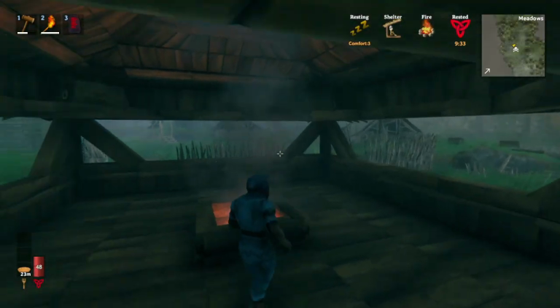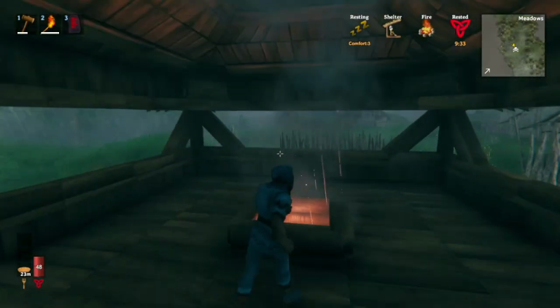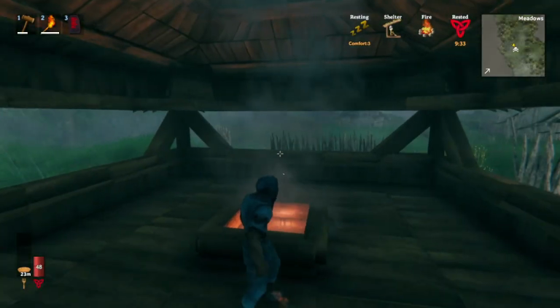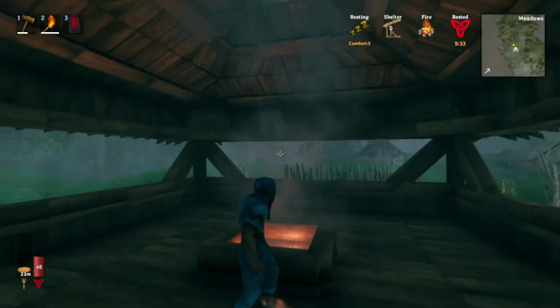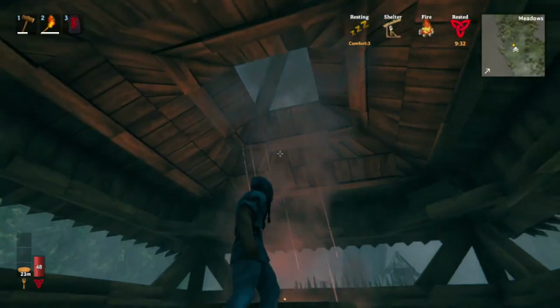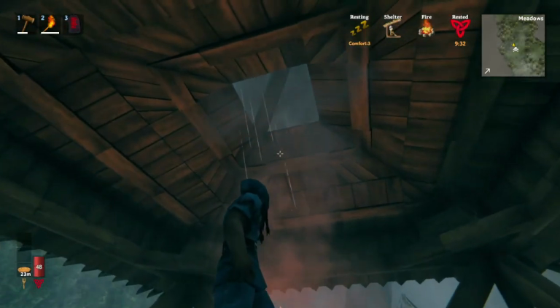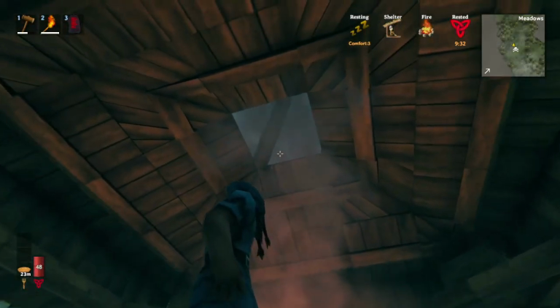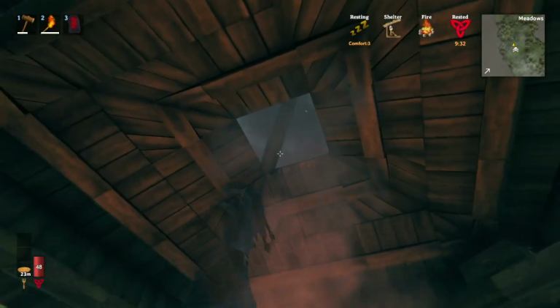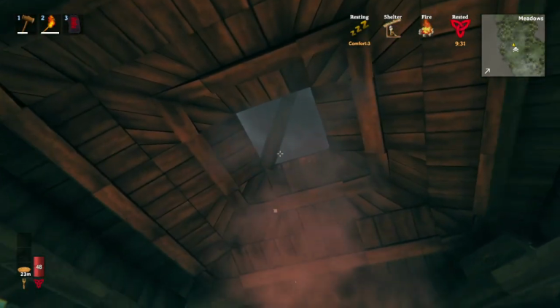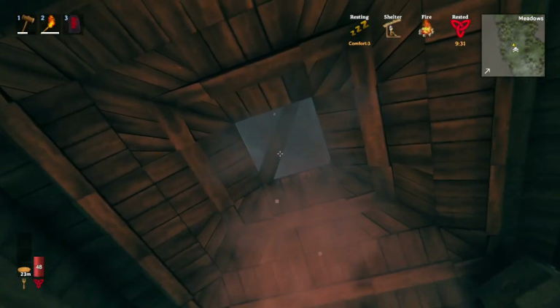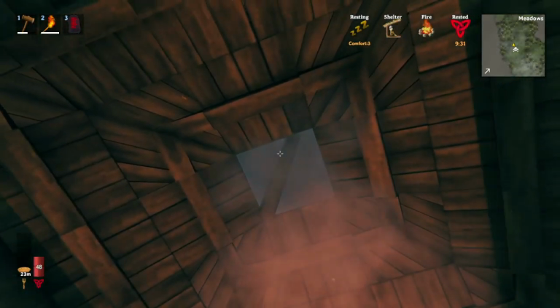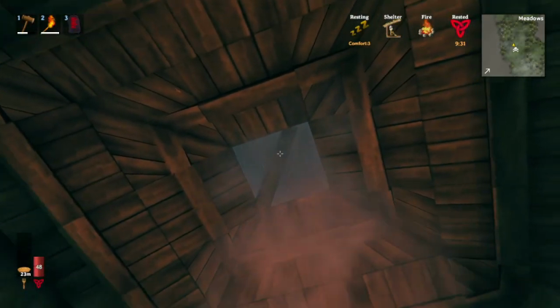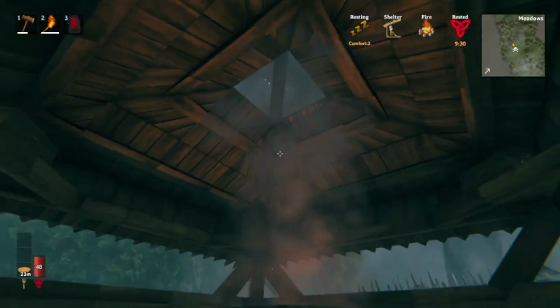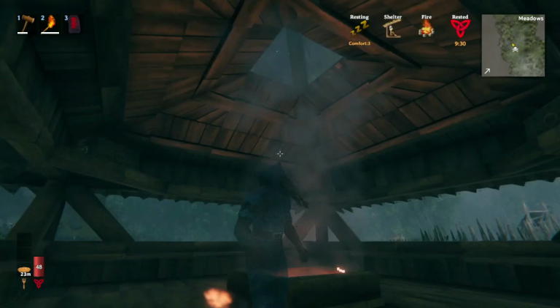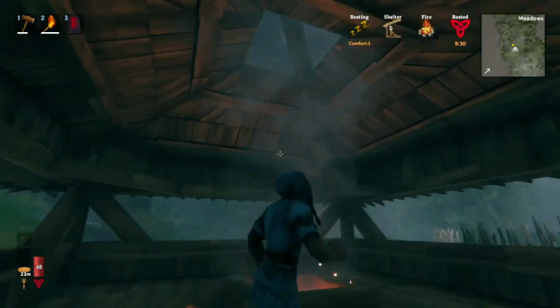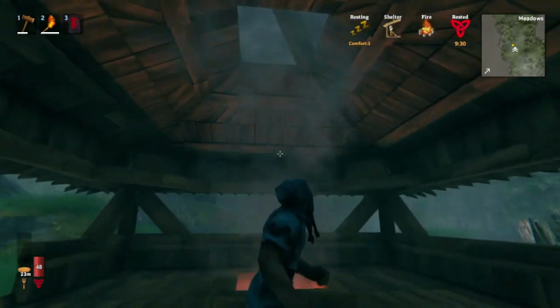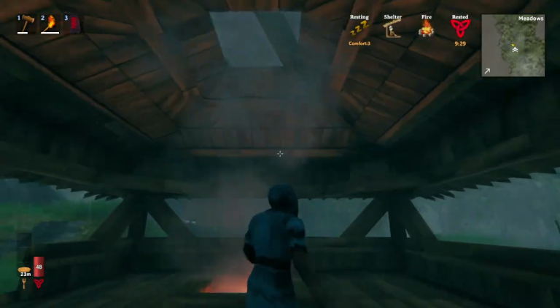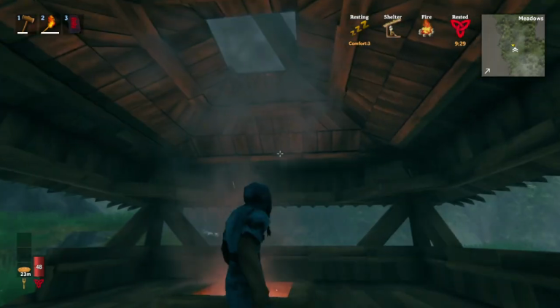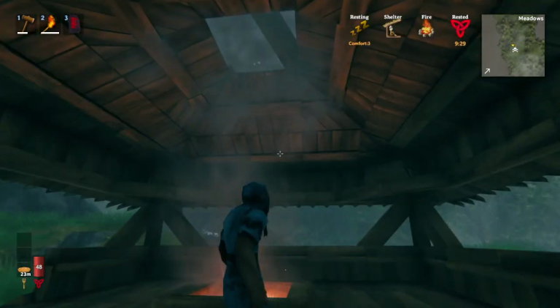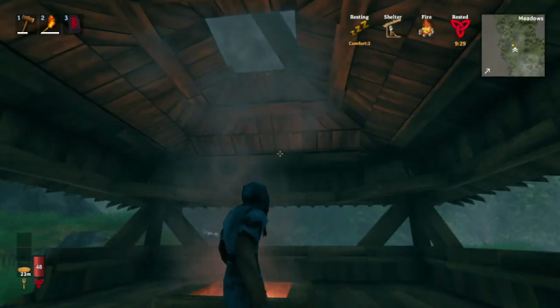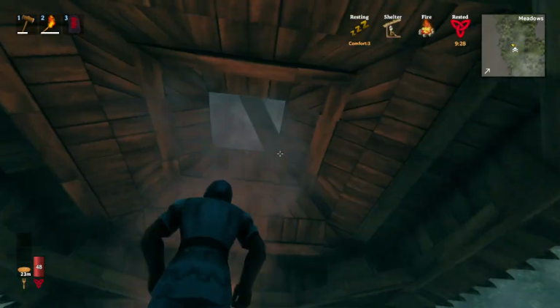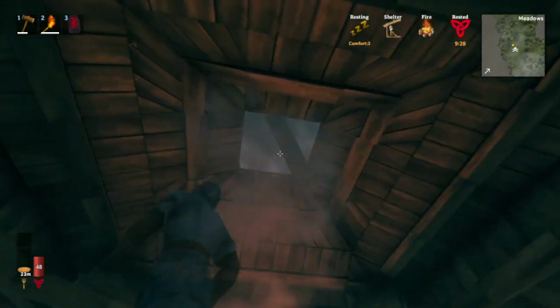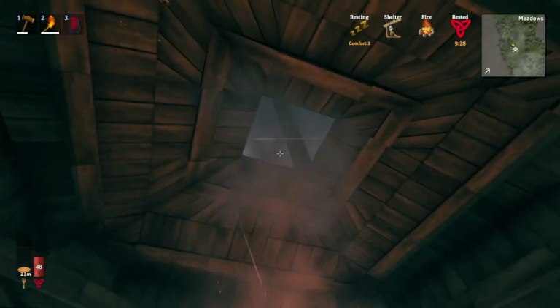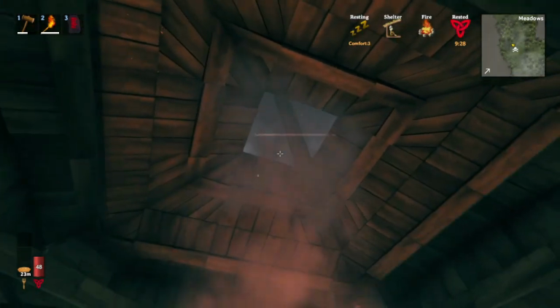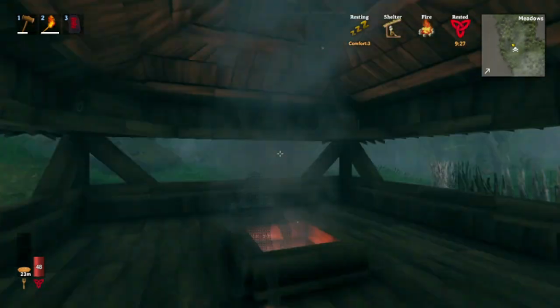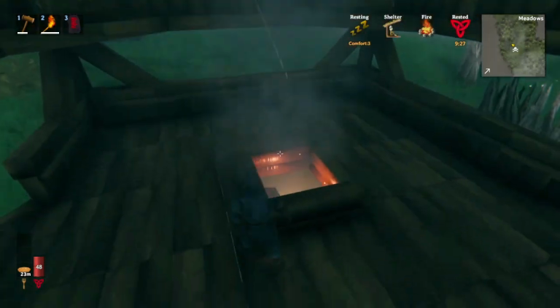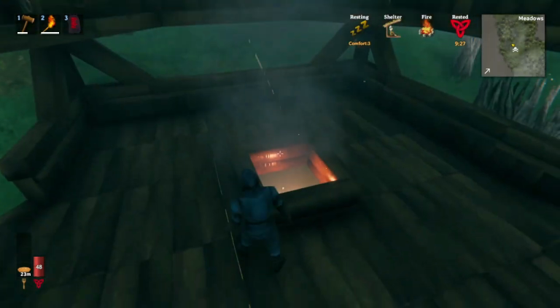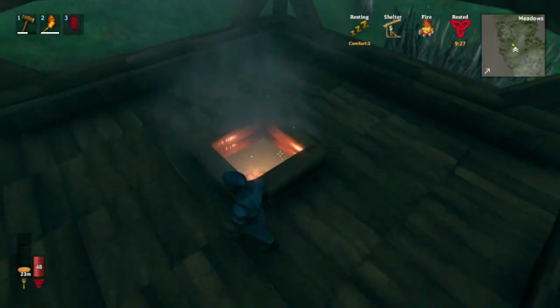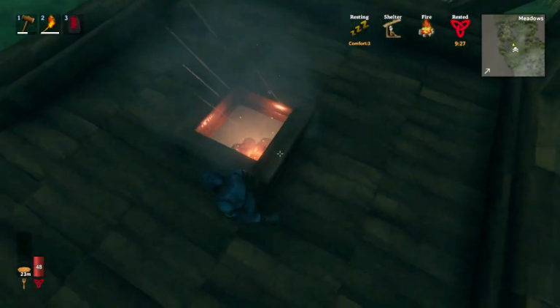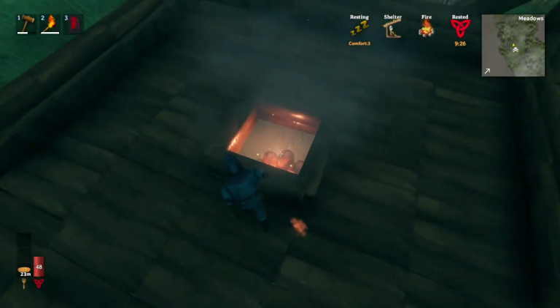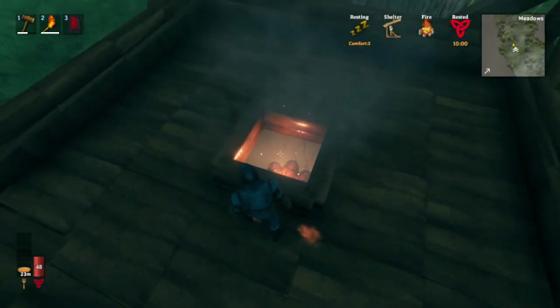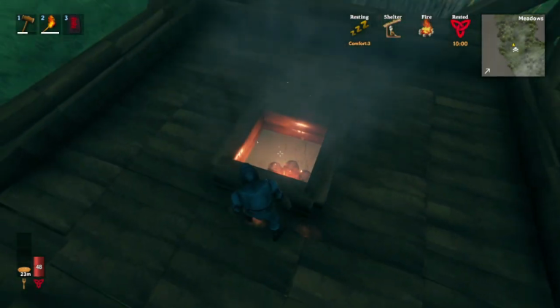And here we are. We can see that the rain looks visually like it's getting through, but the fireplace is still running fine.